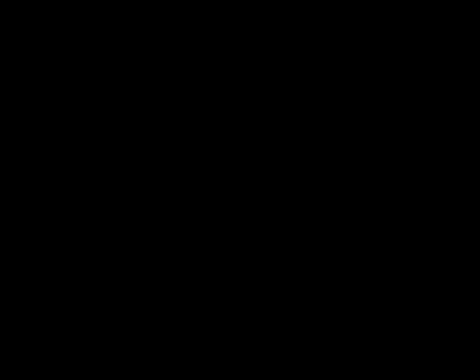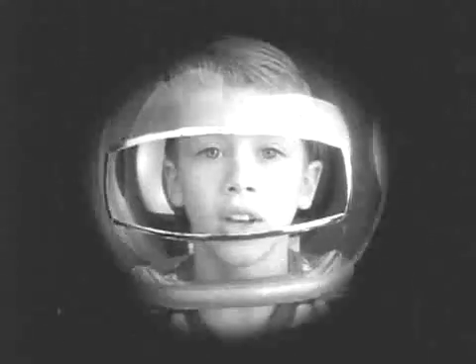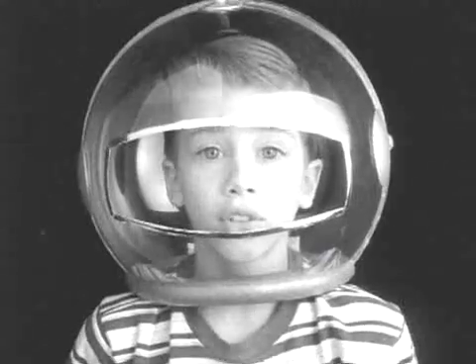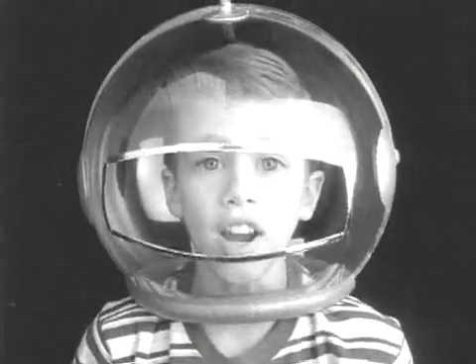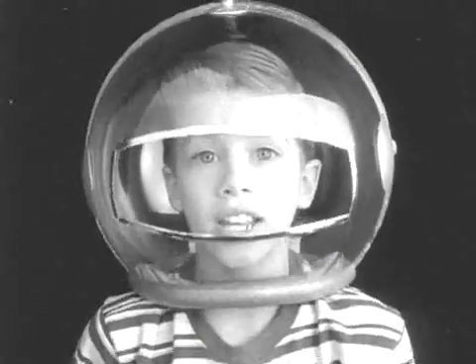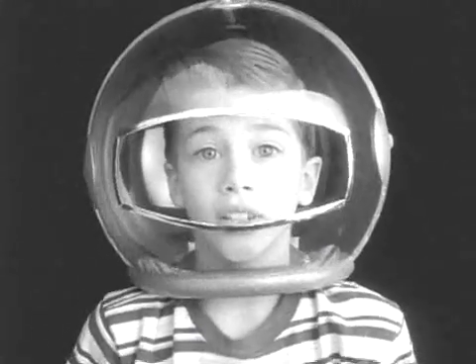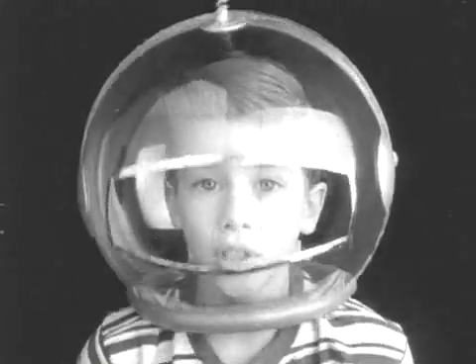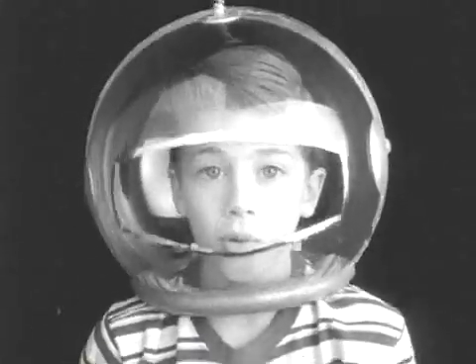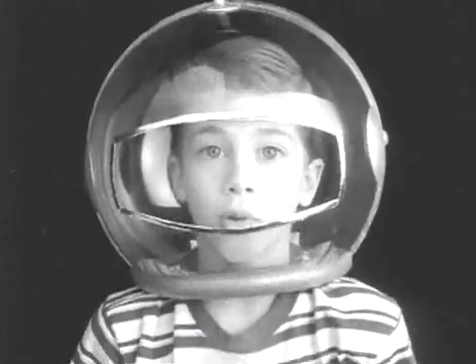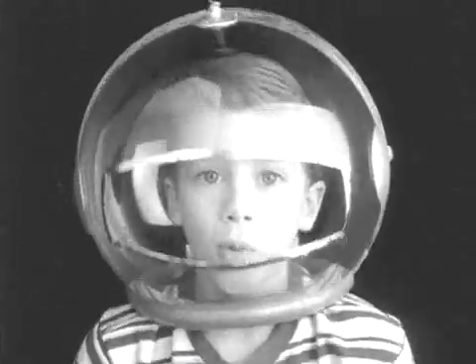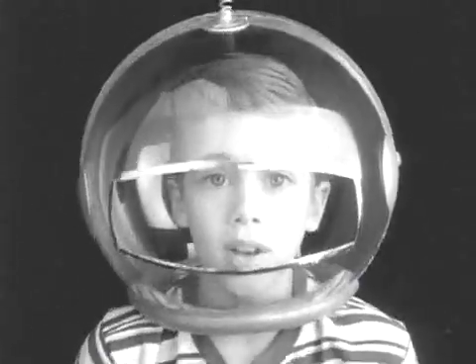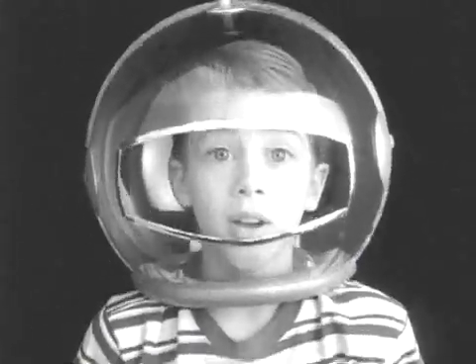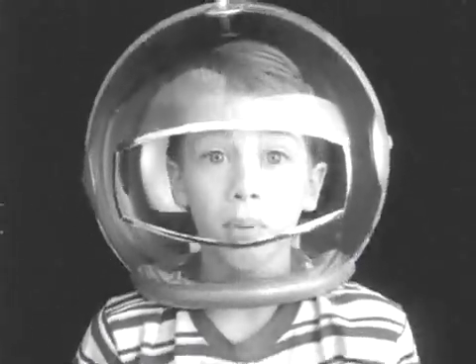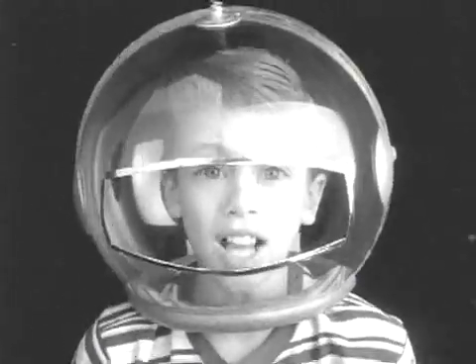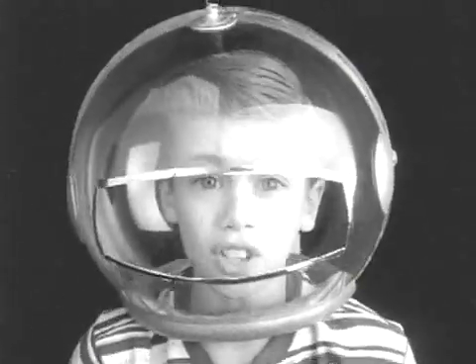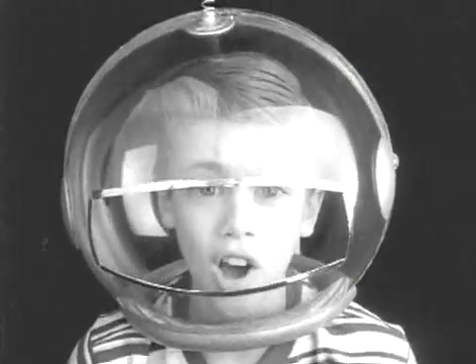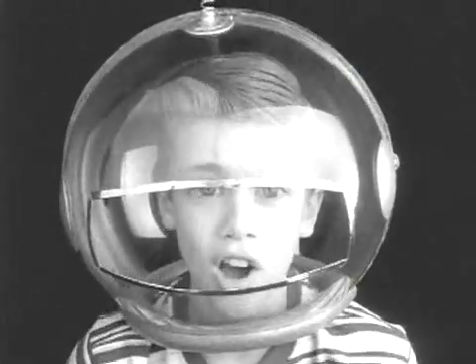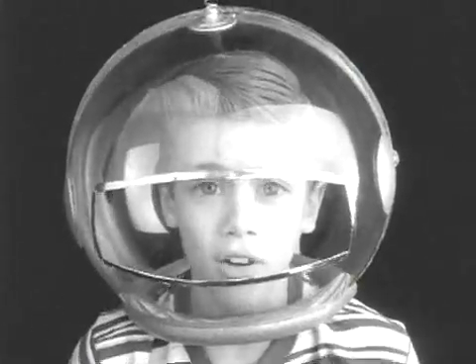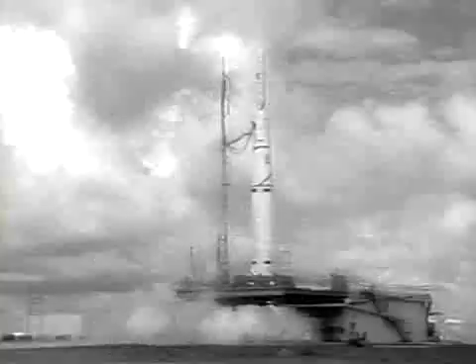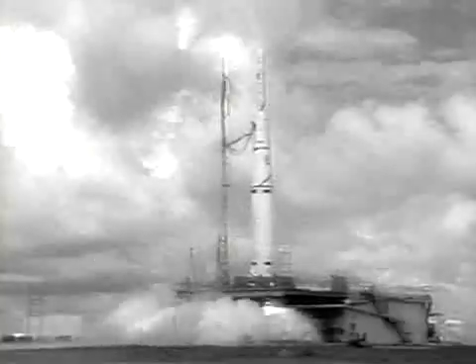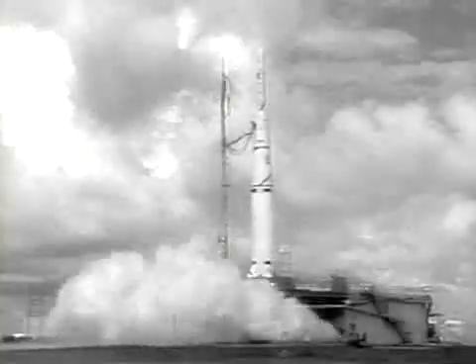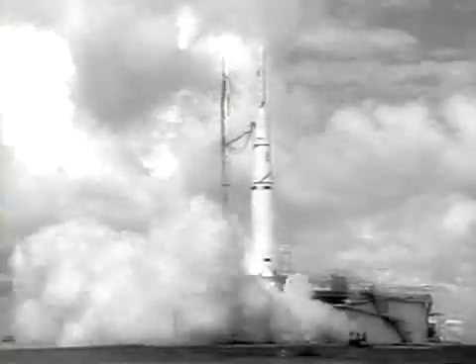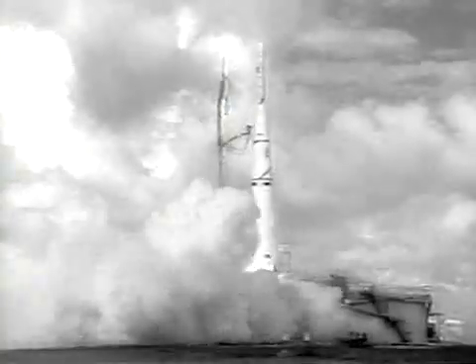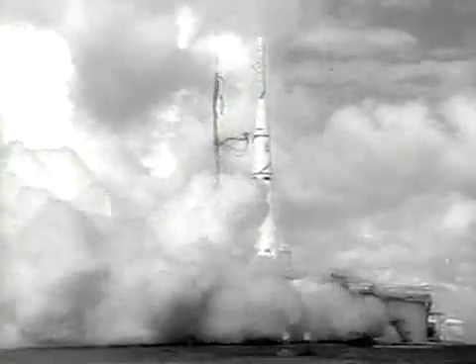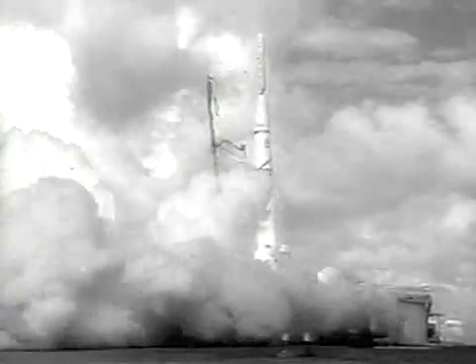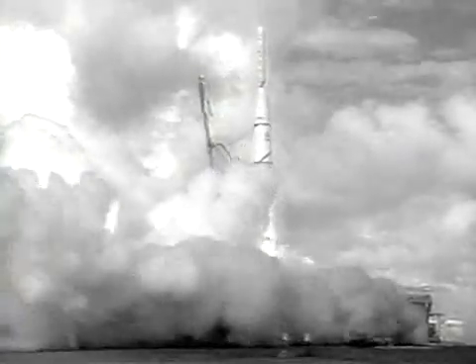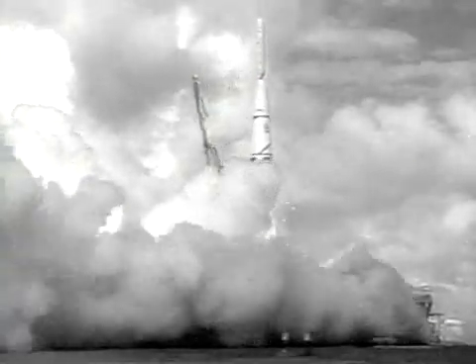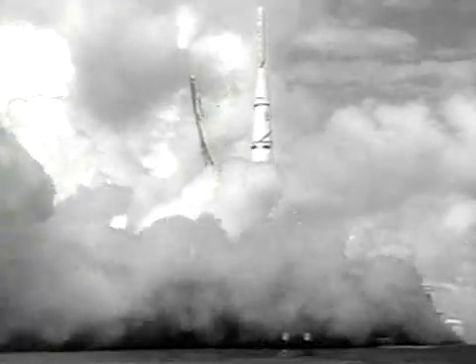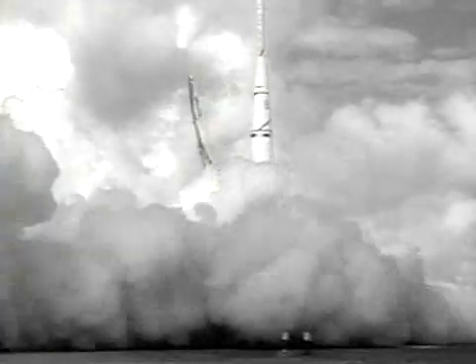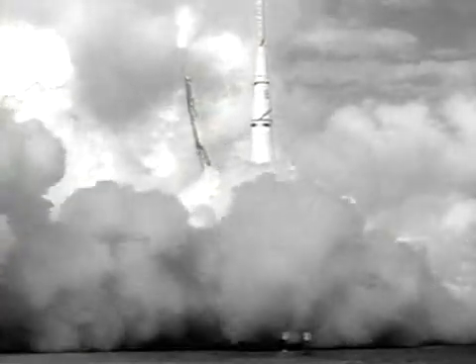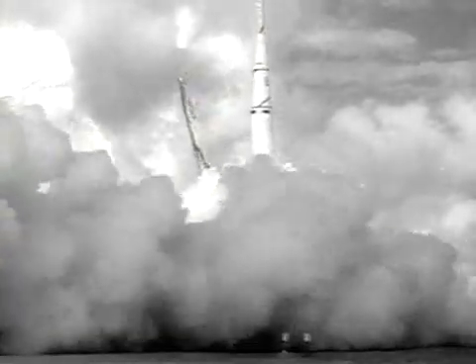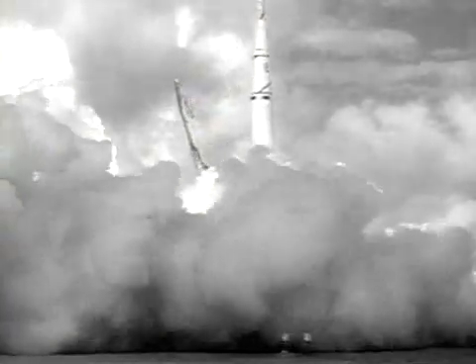3, 2, 1, blast off! Into outer space with Twip Power.